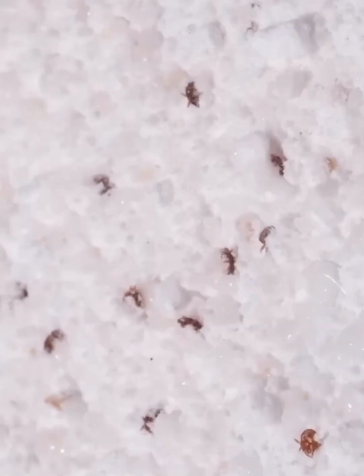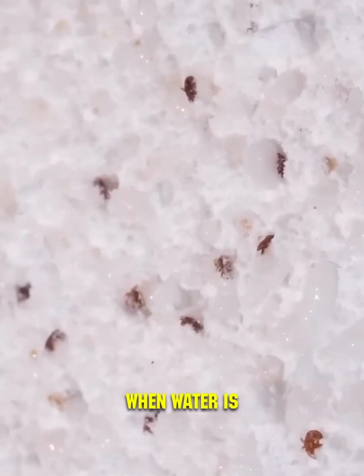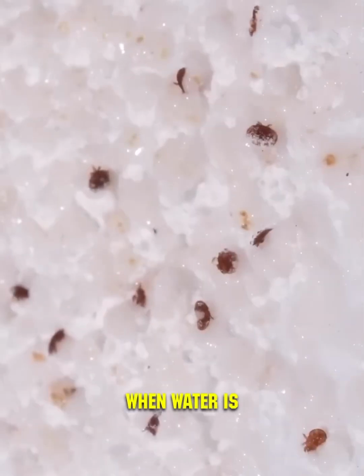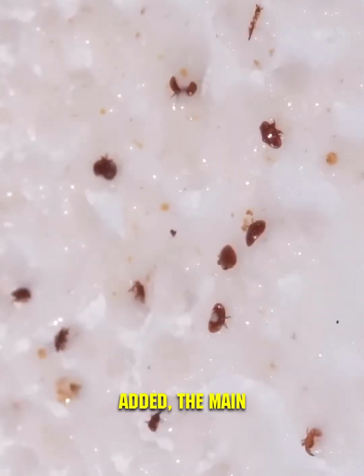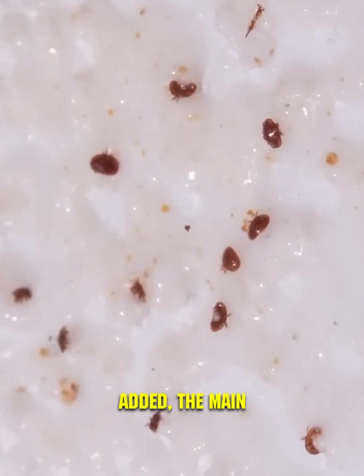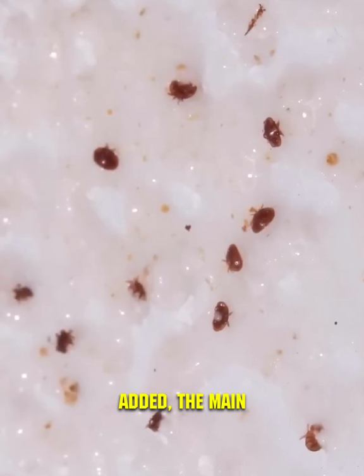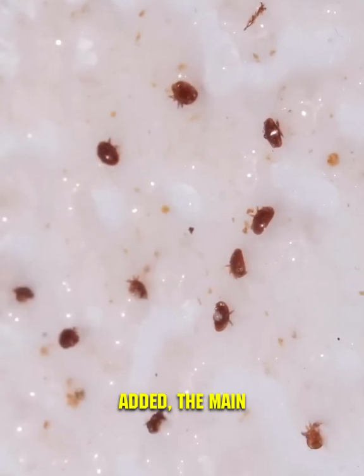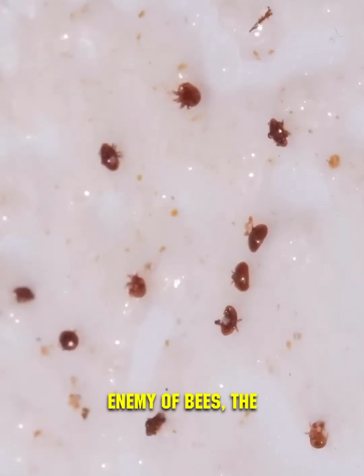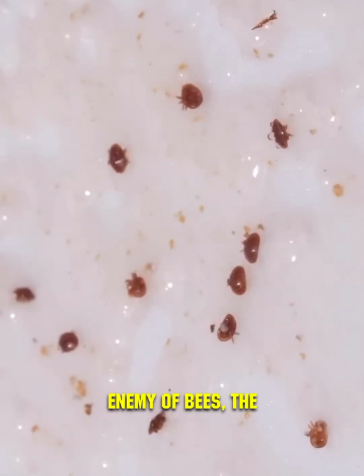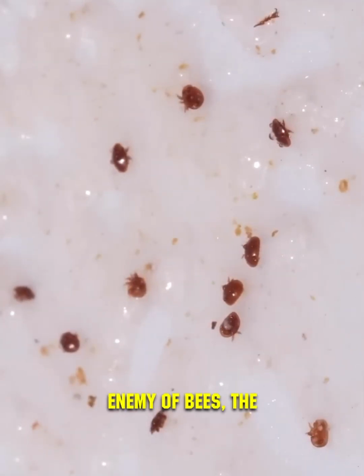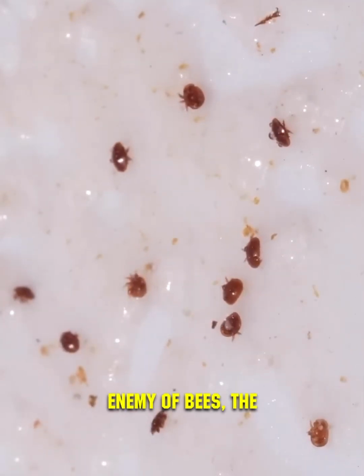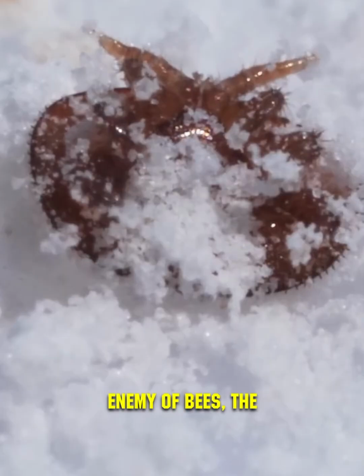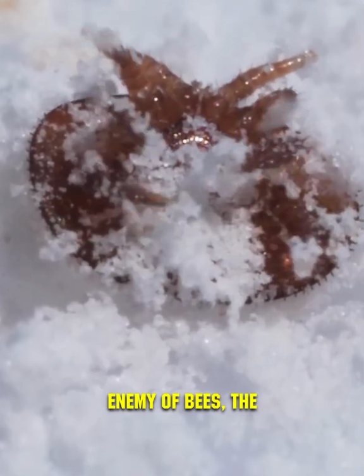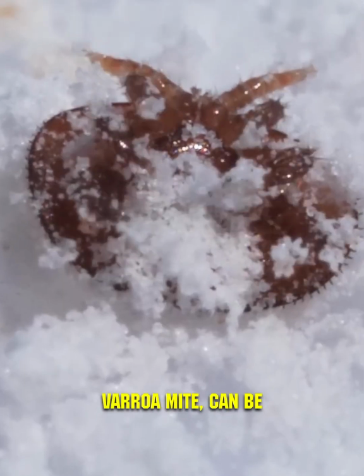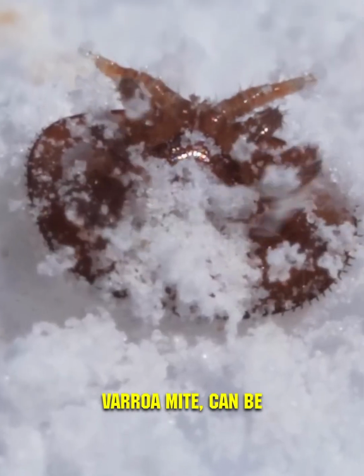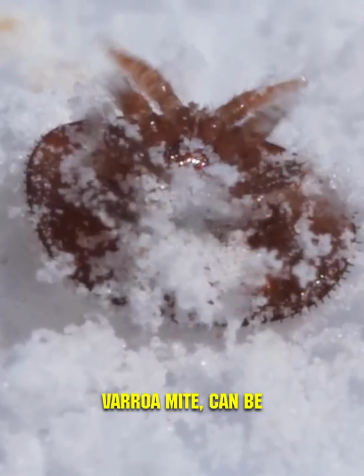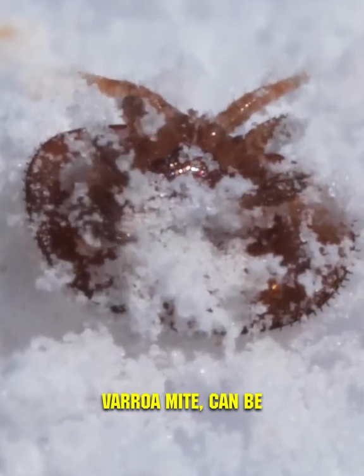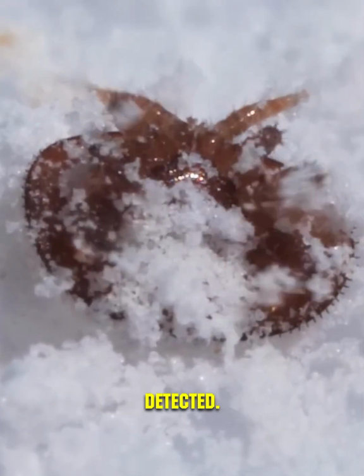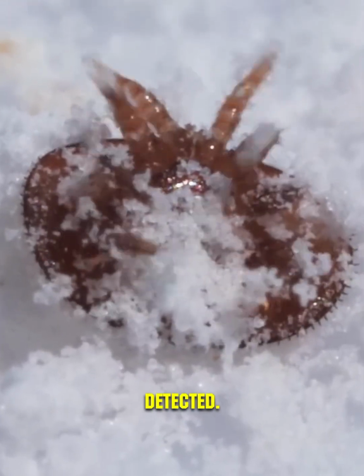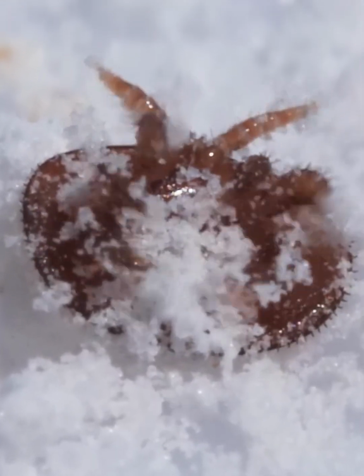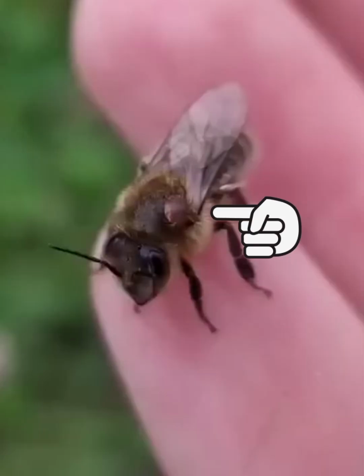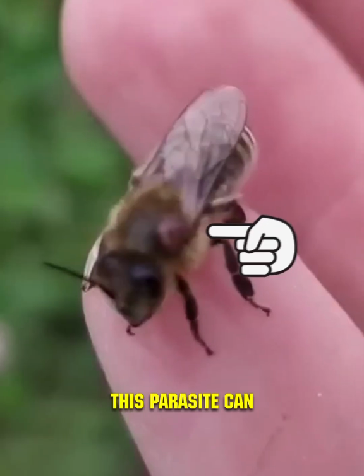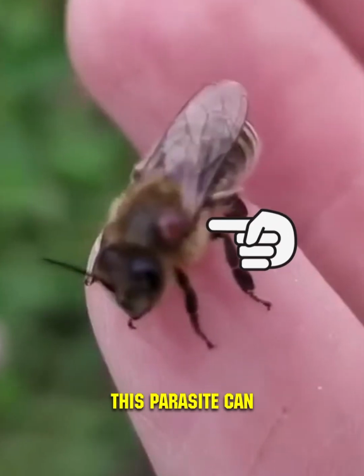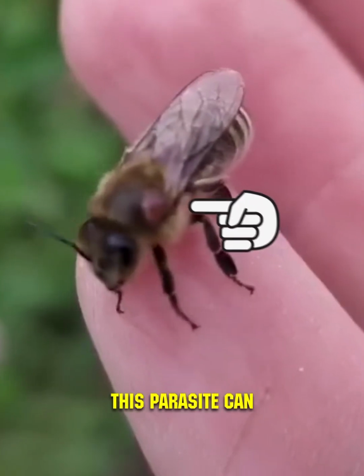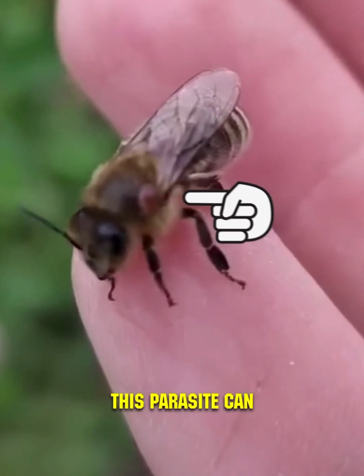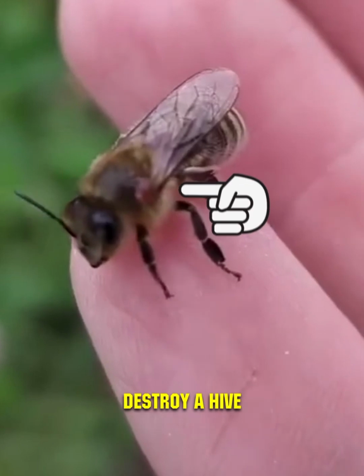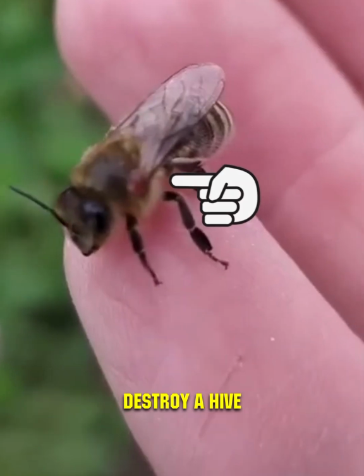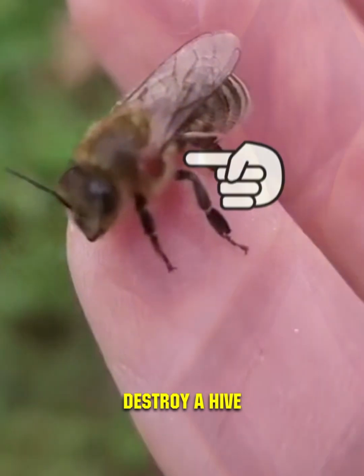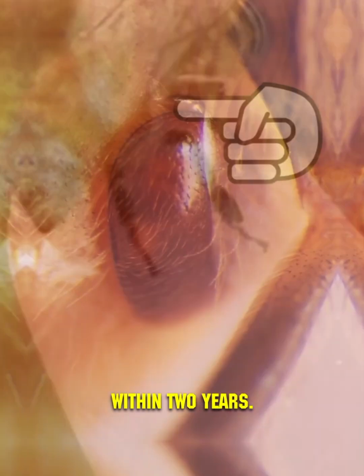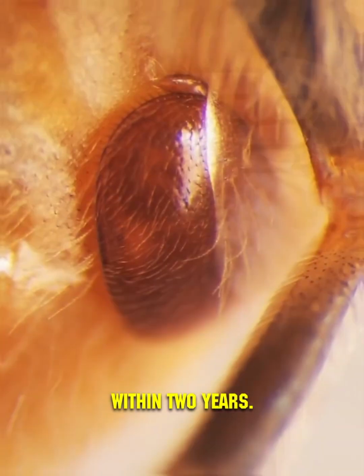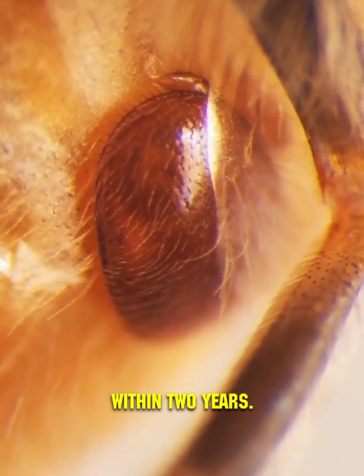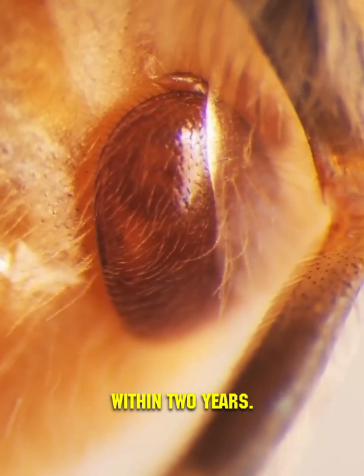When water is added, the main enemy of bees, the Varroa mite, can be detected. This parasite can destroy a hive within two years.